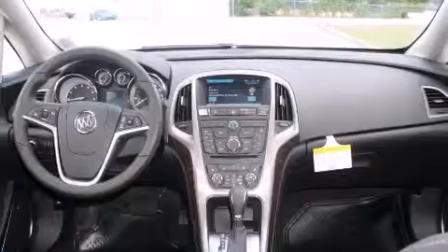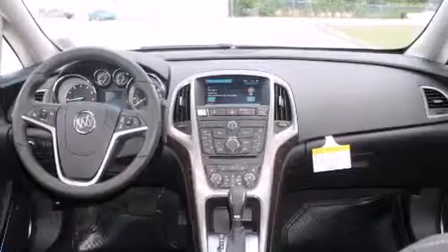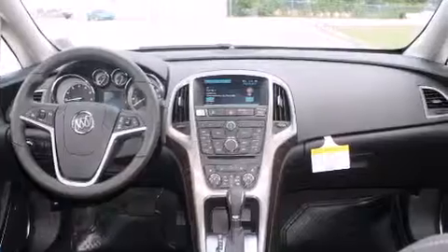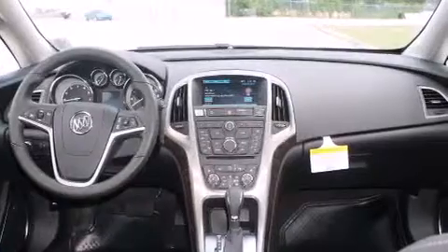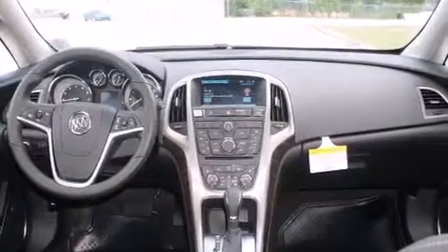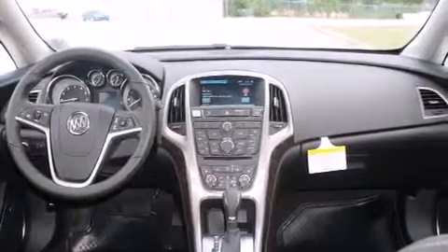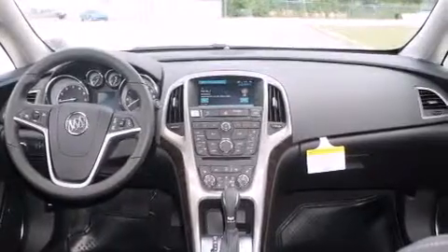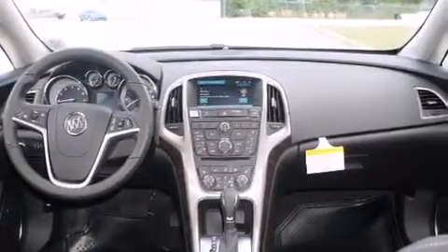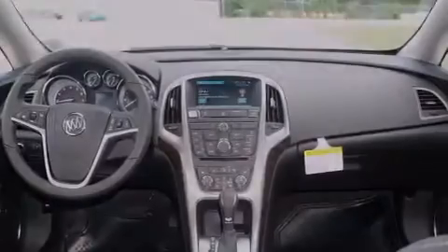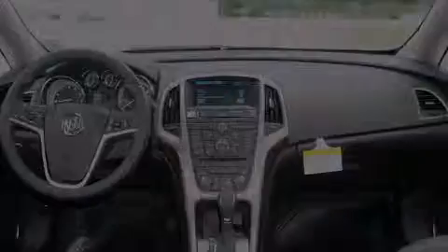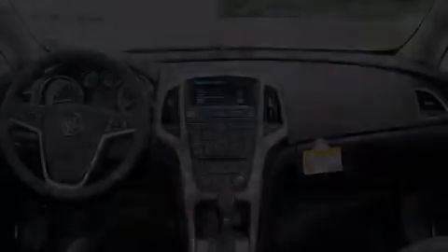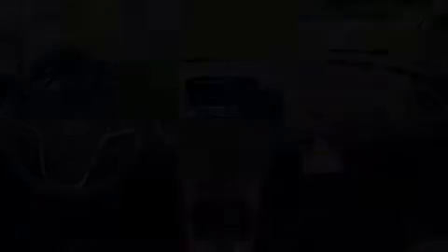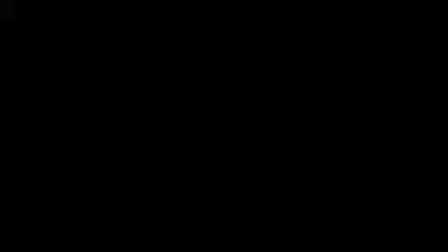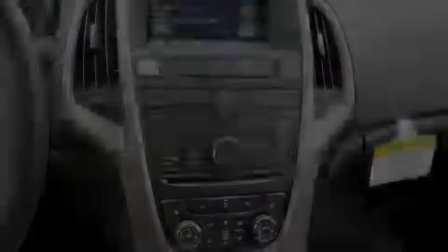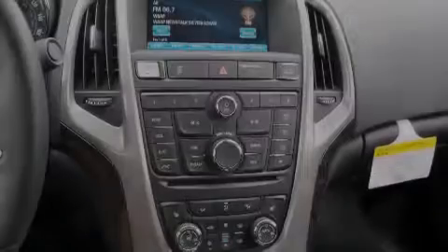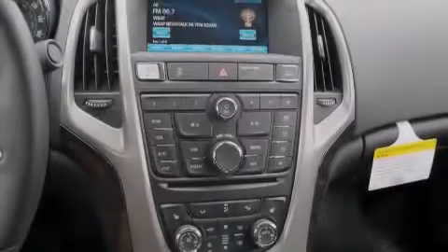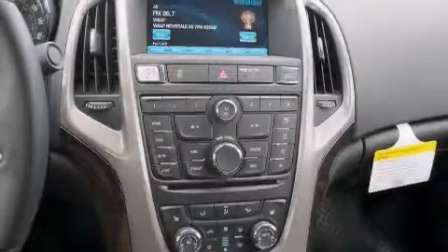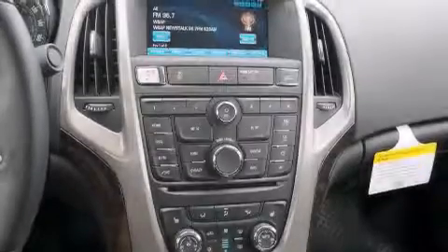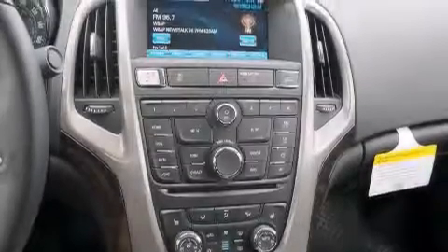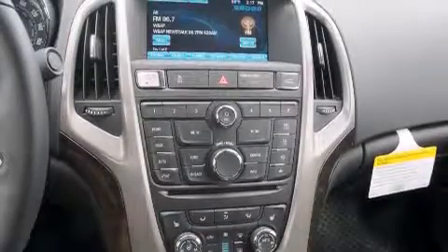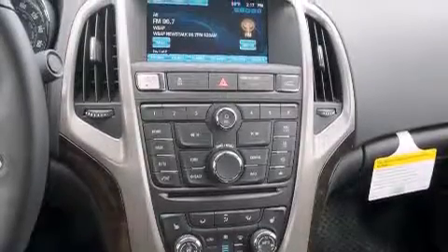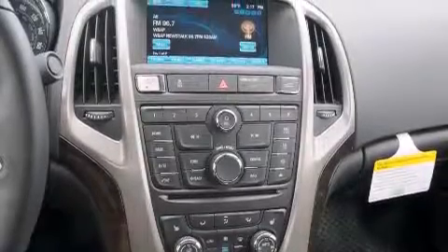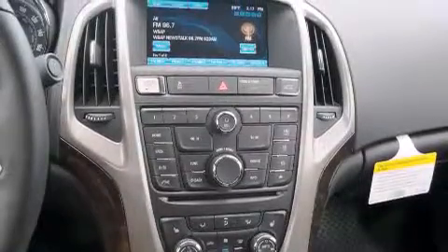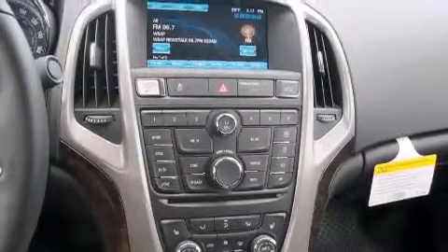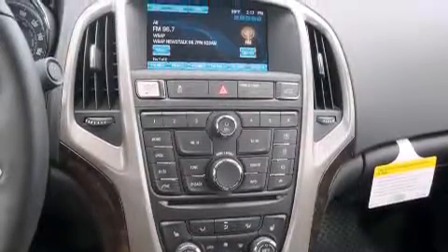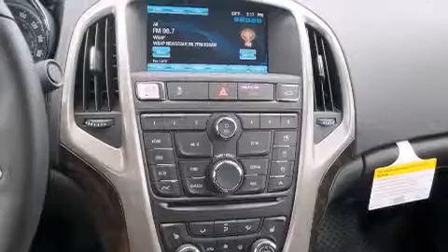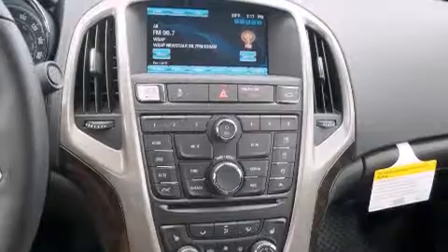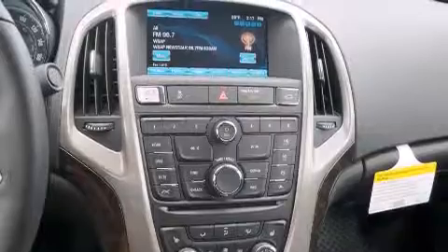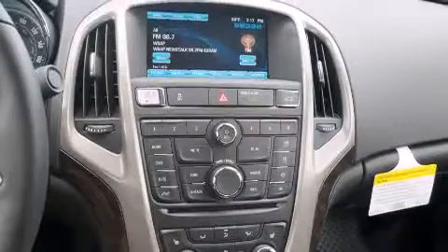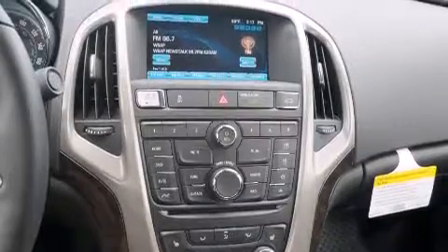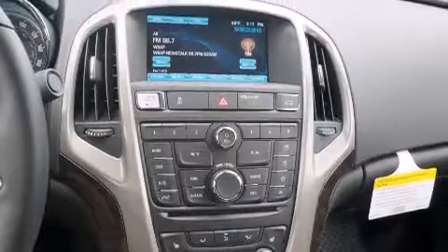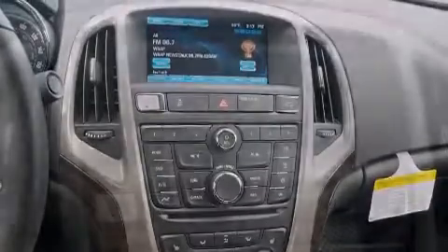A rear window defroster. And the heated seats can warm you up in seconds, keeping you and your passengers comfortable the whole trip.